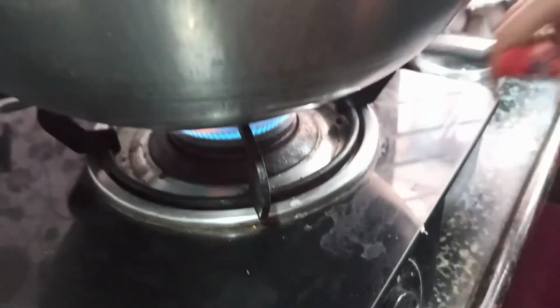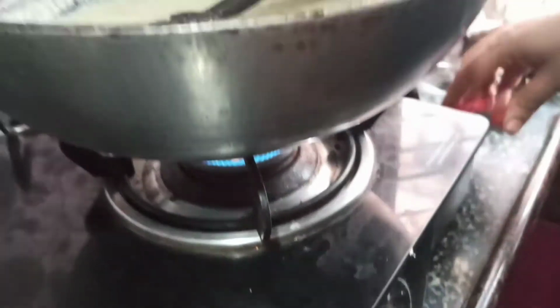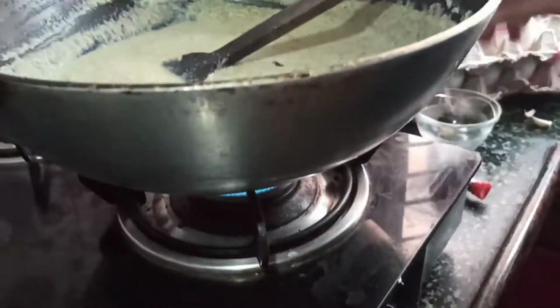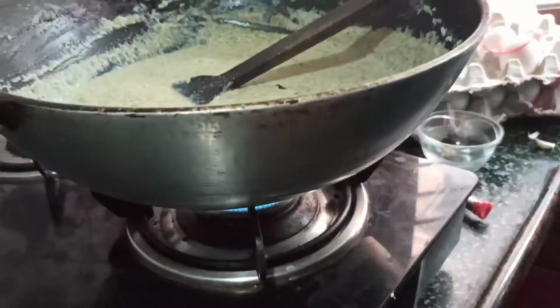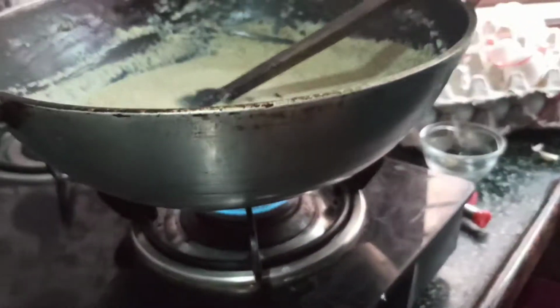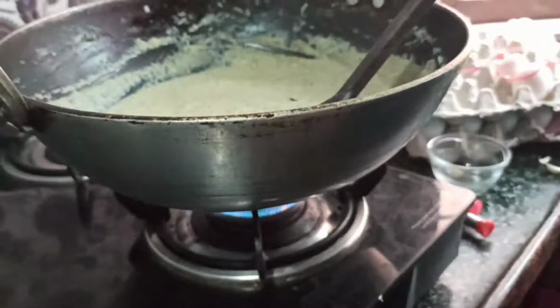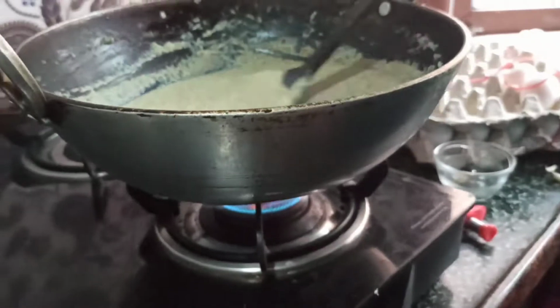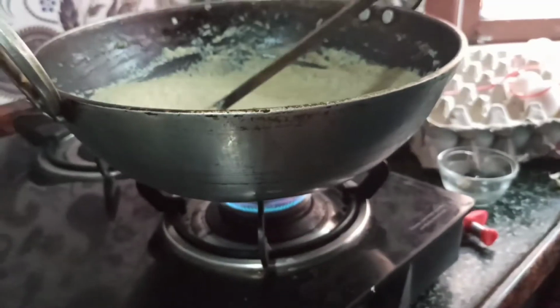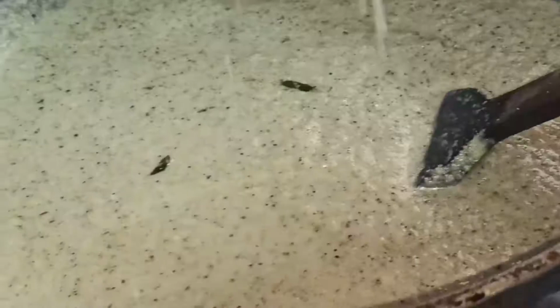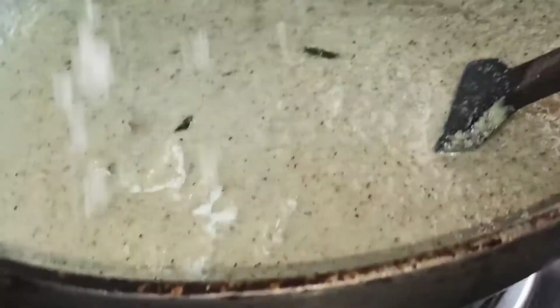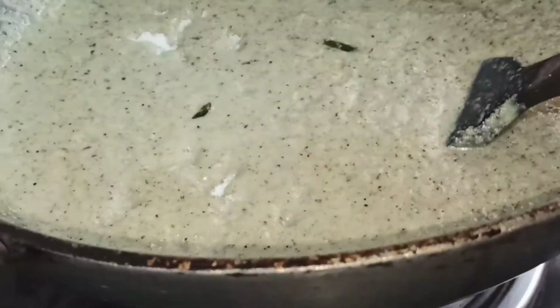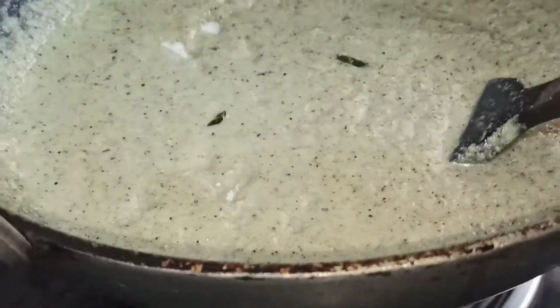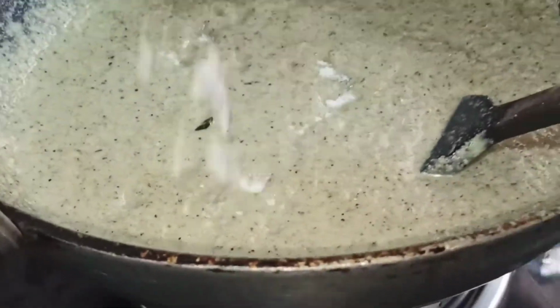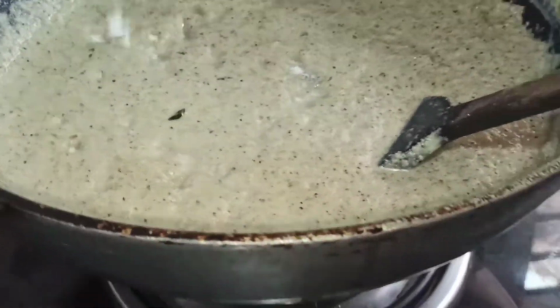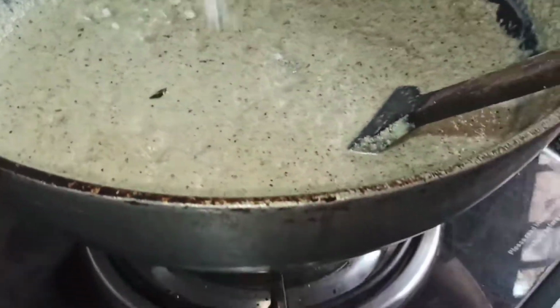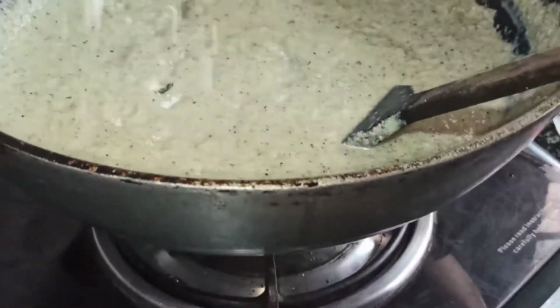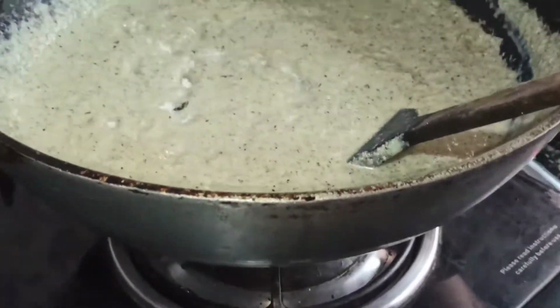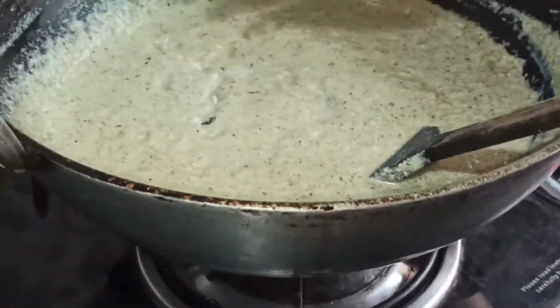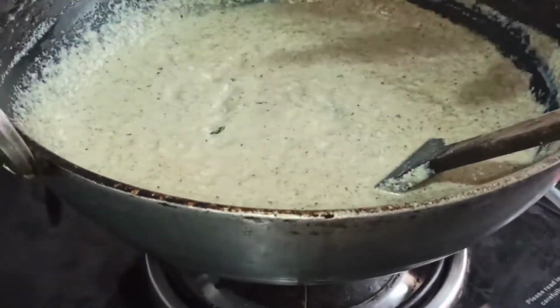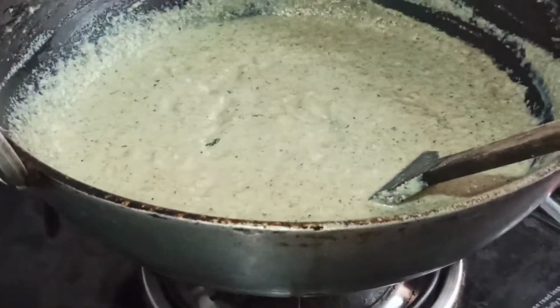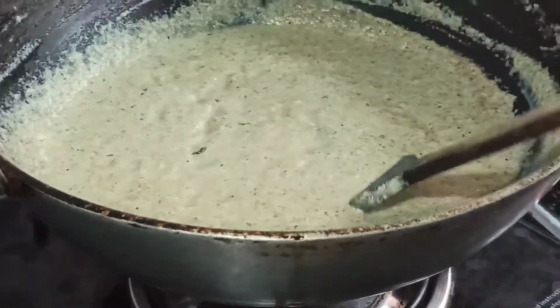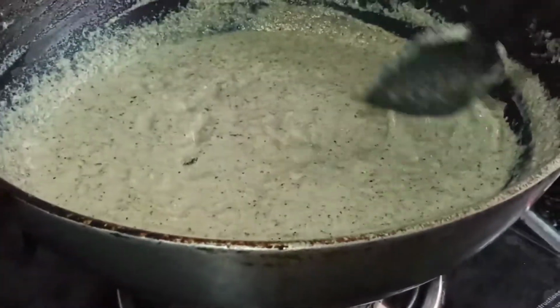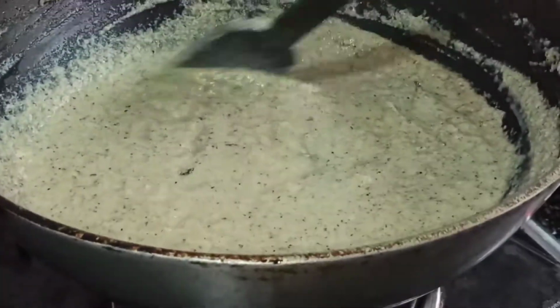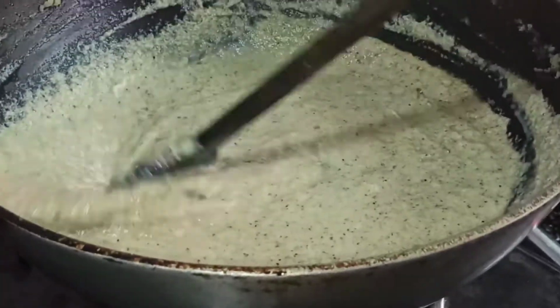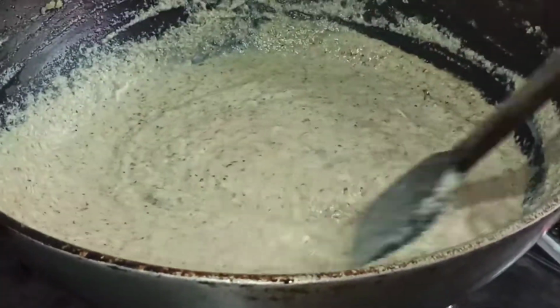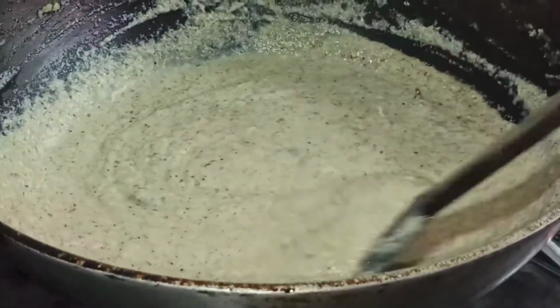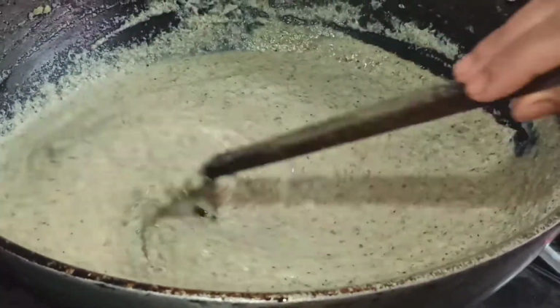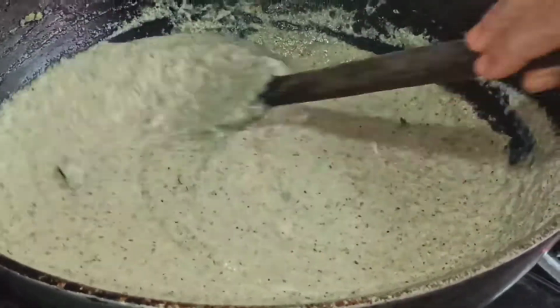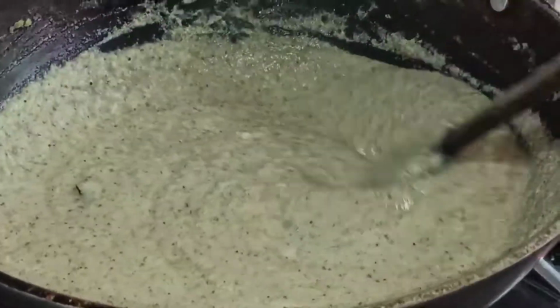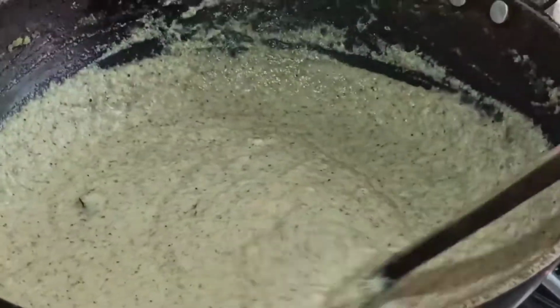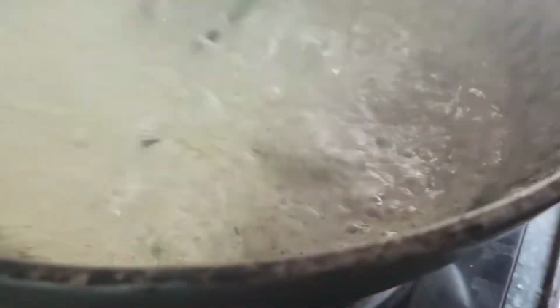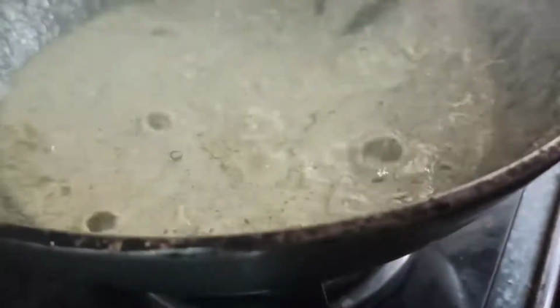I have turned the gas on again. Now I am going to add 2 spoons of salt and we are going to boil all this together.